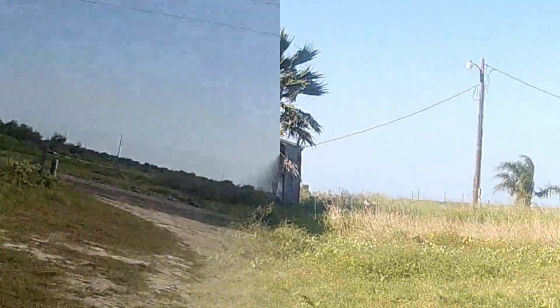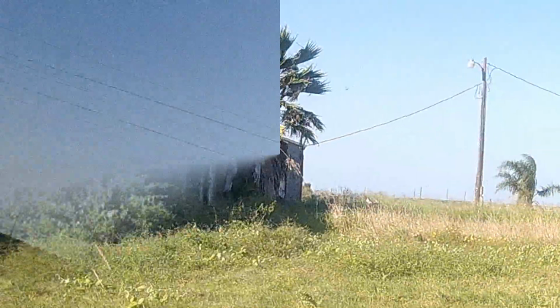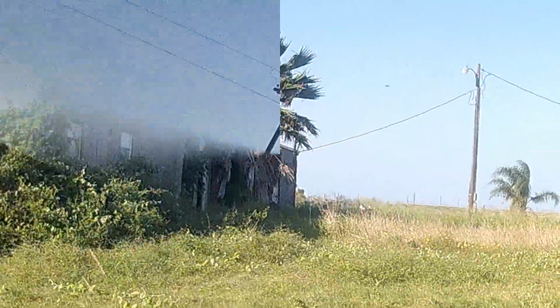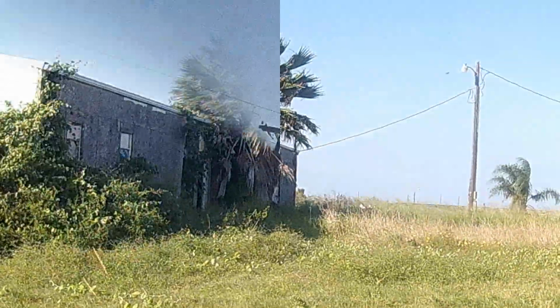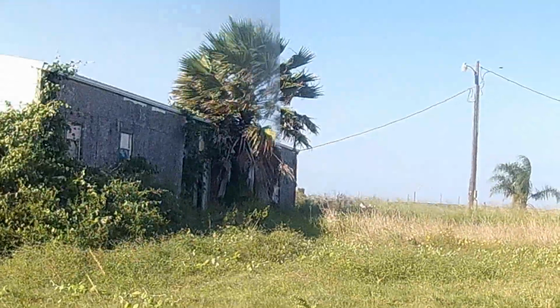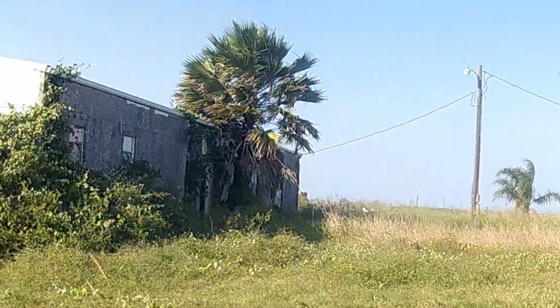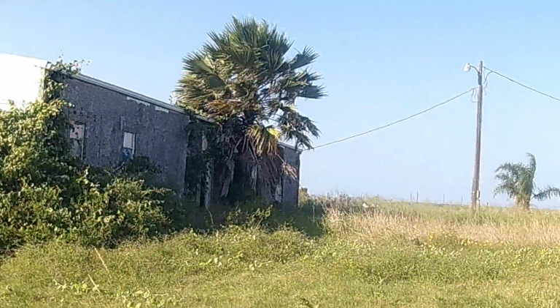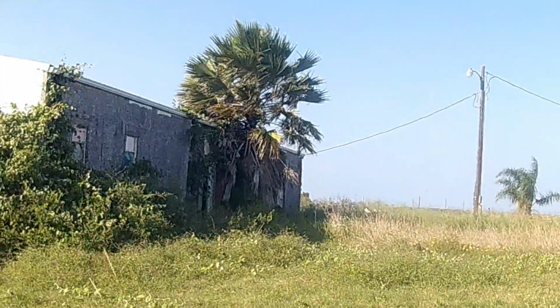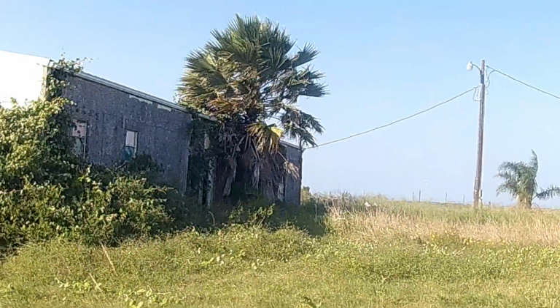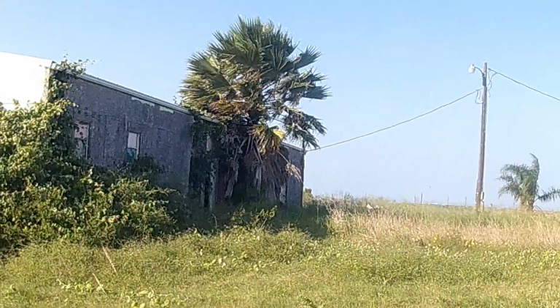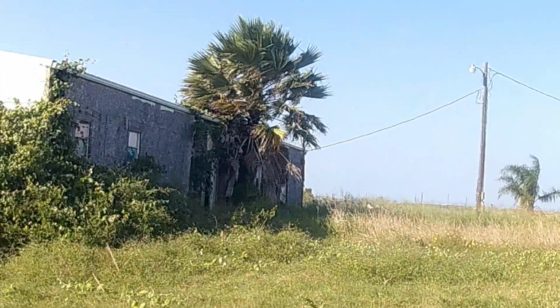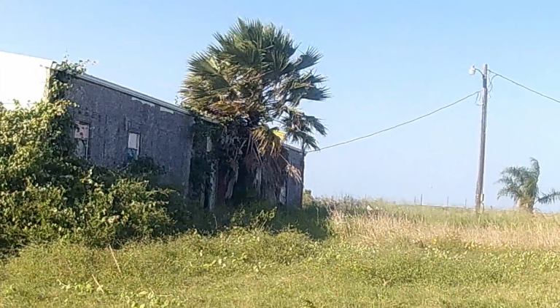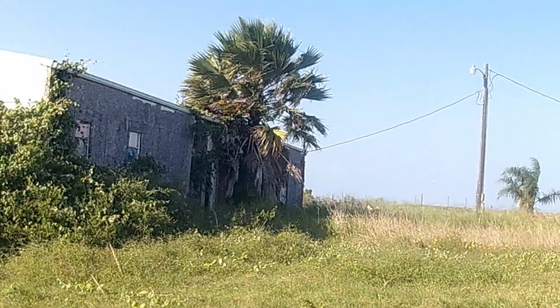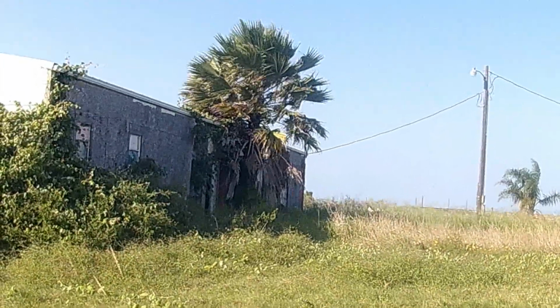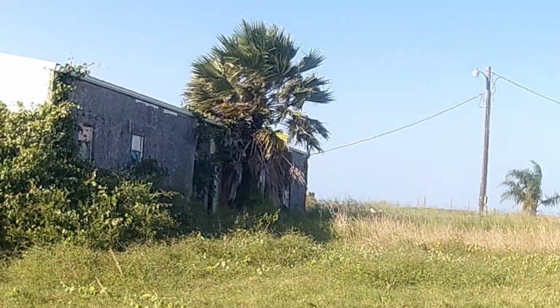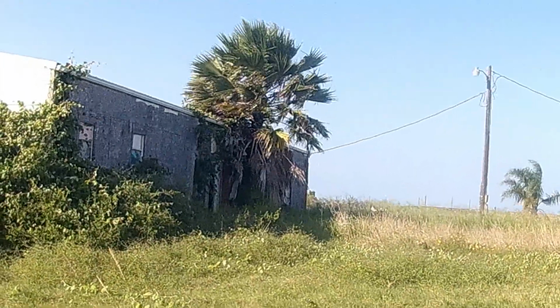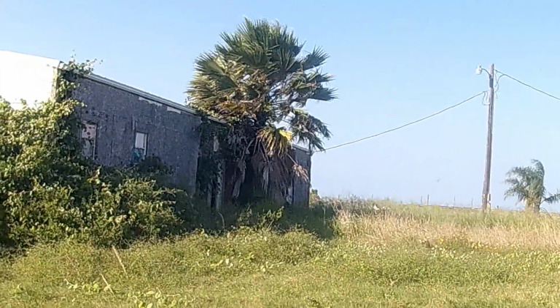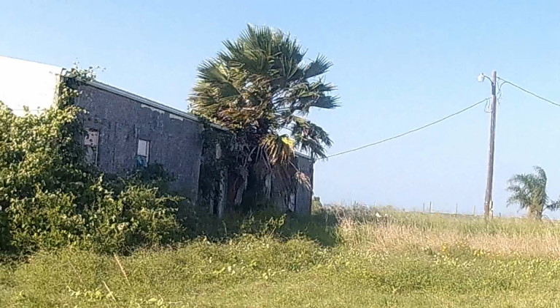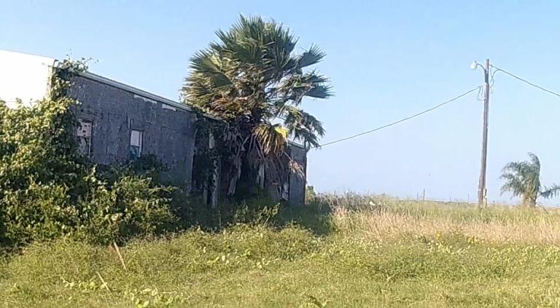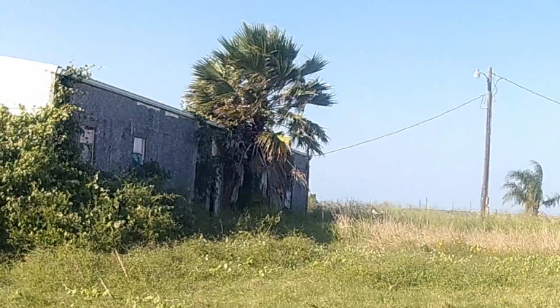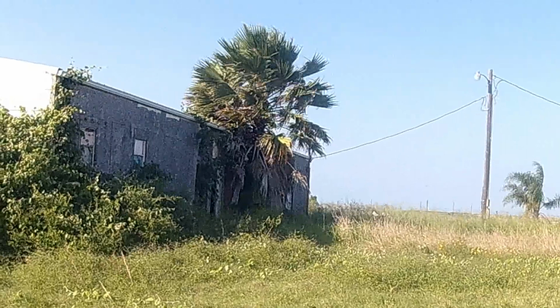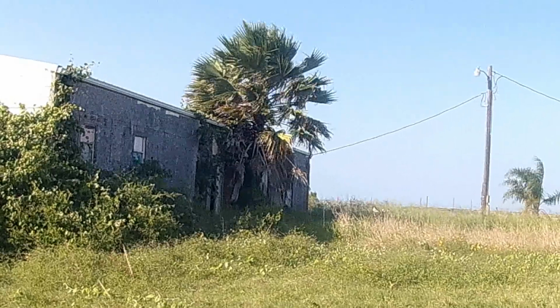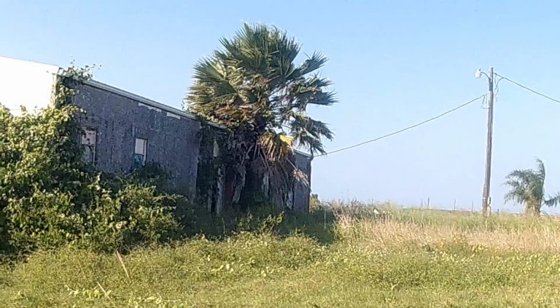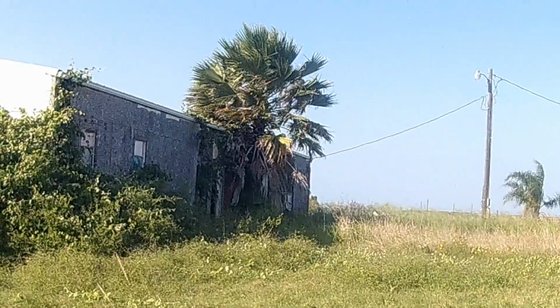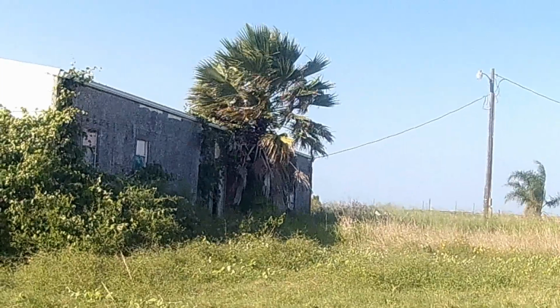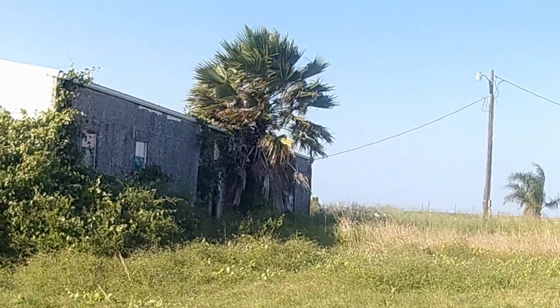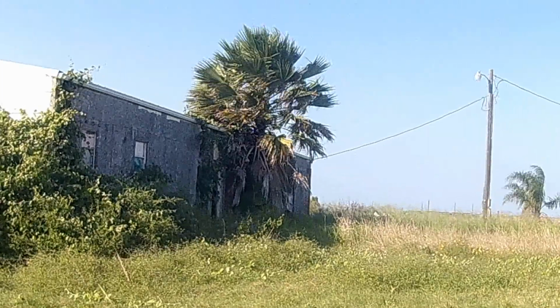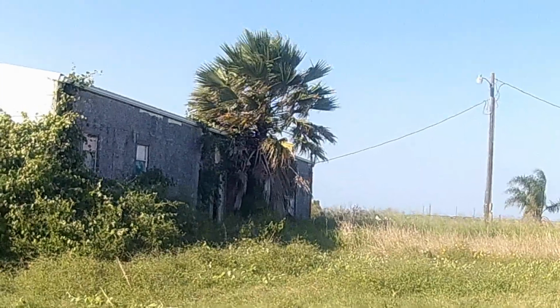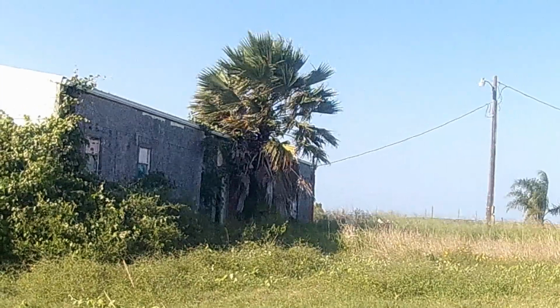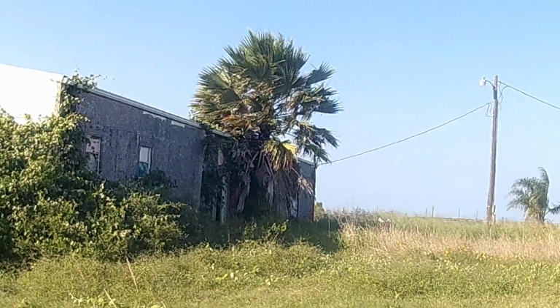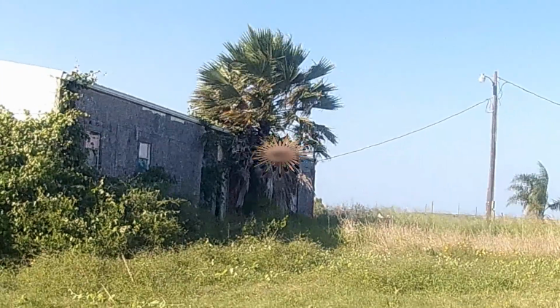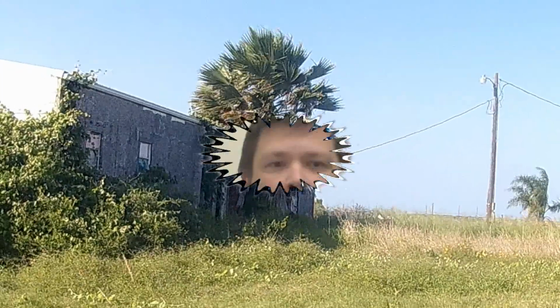Yes, that palm tree is actually growing out of the building. Holy absolute shite.